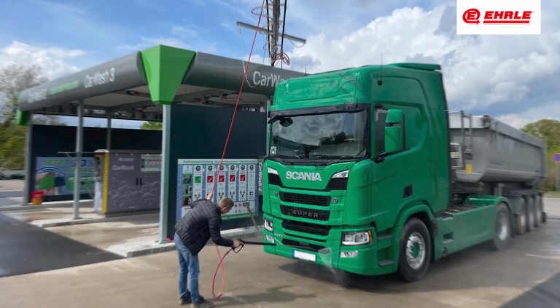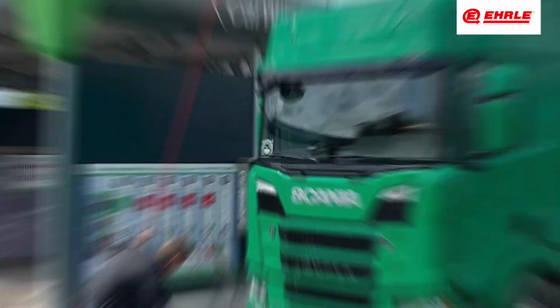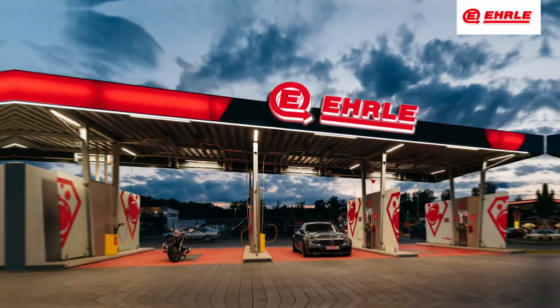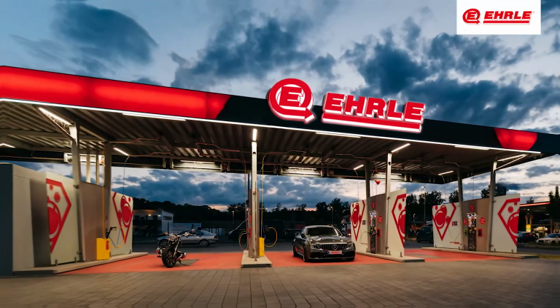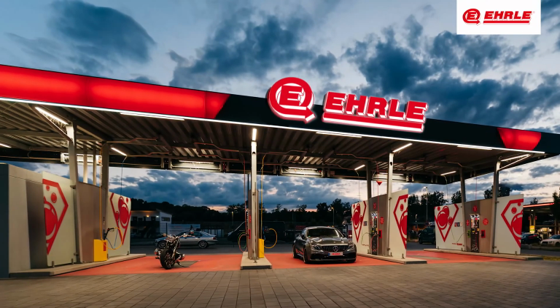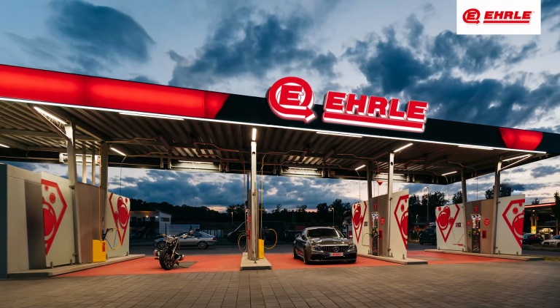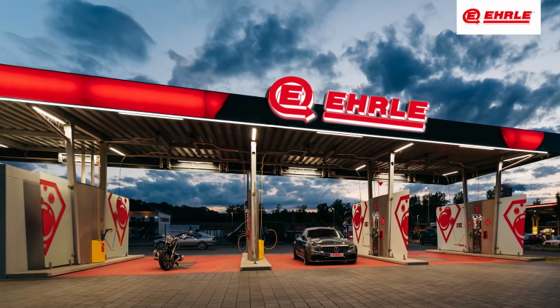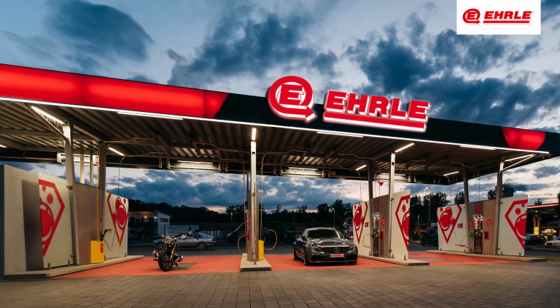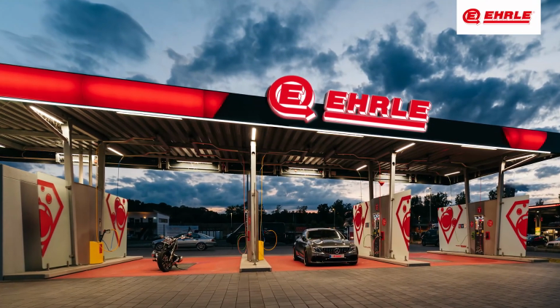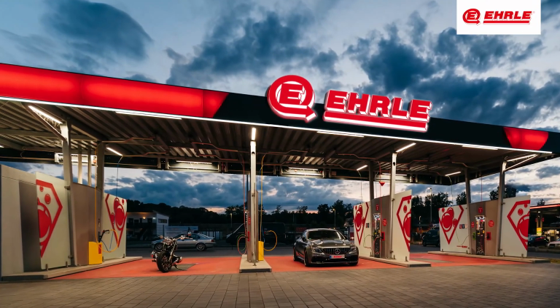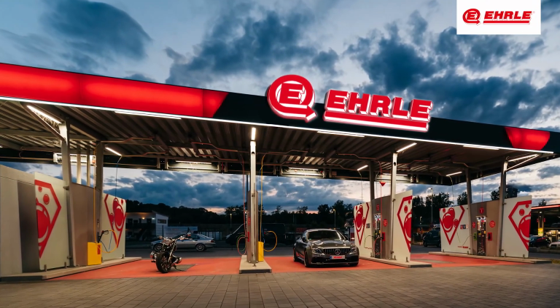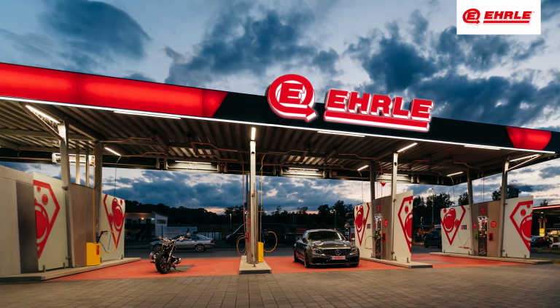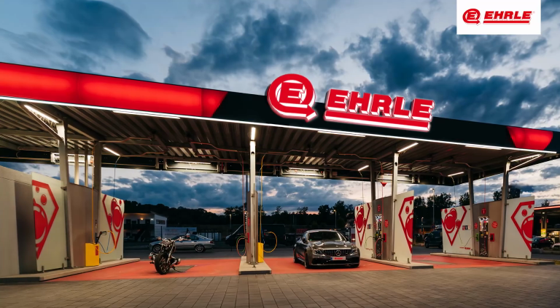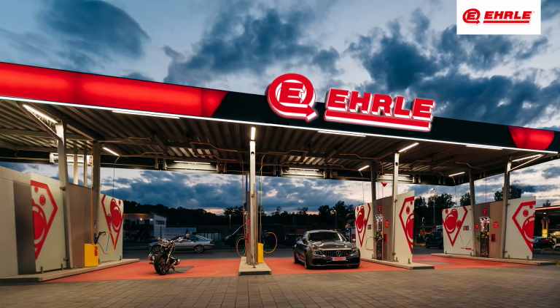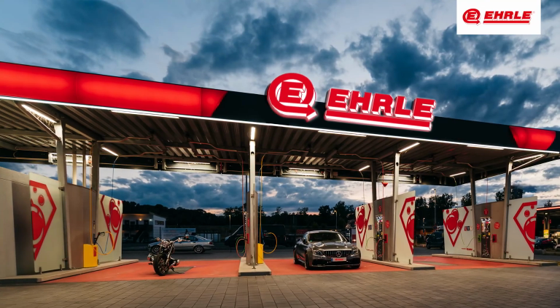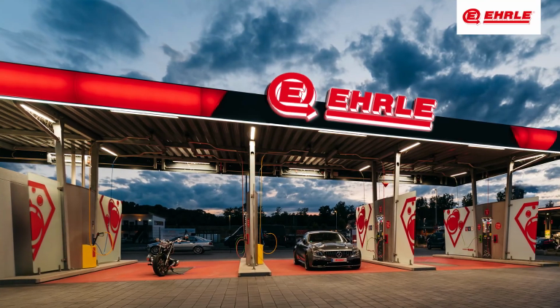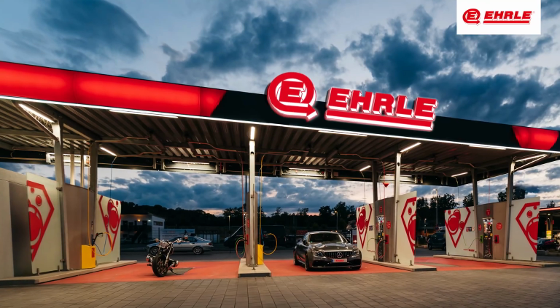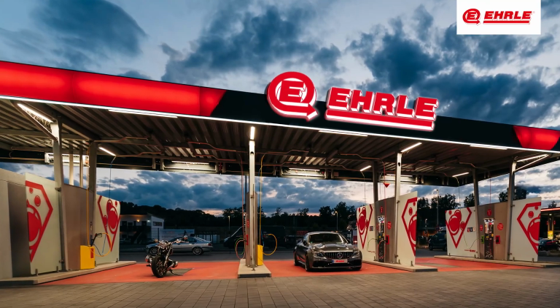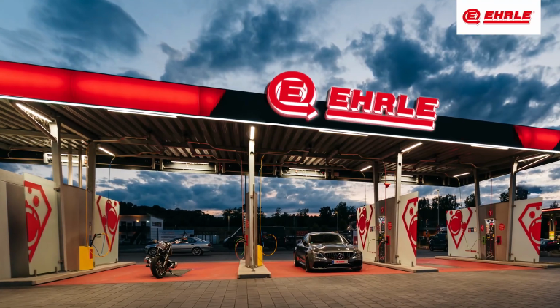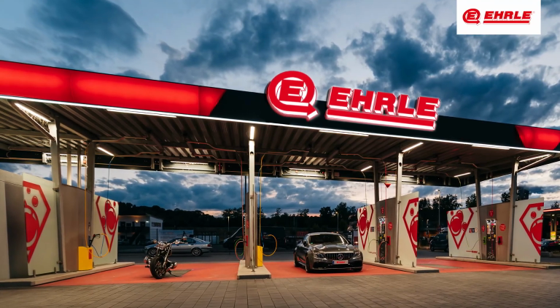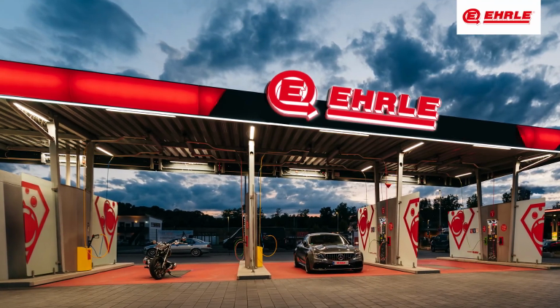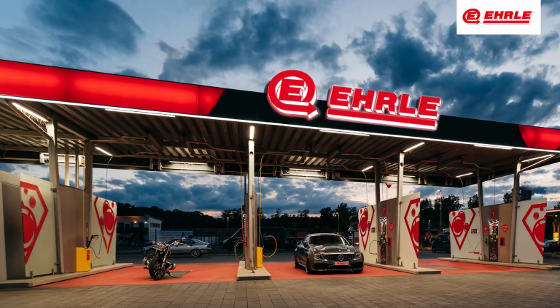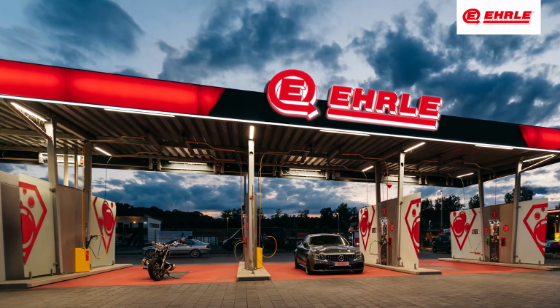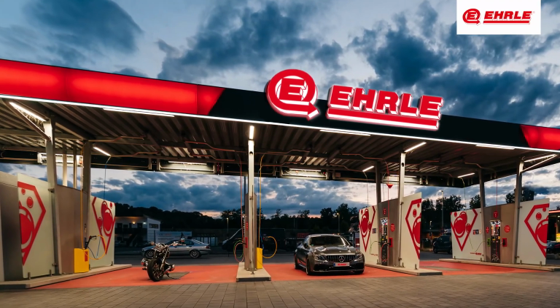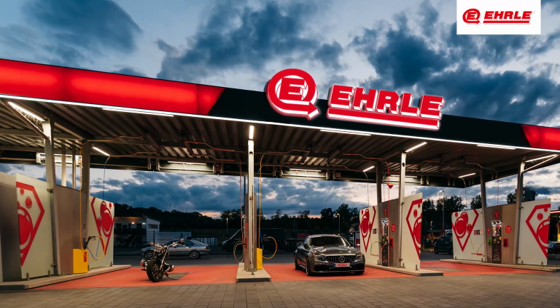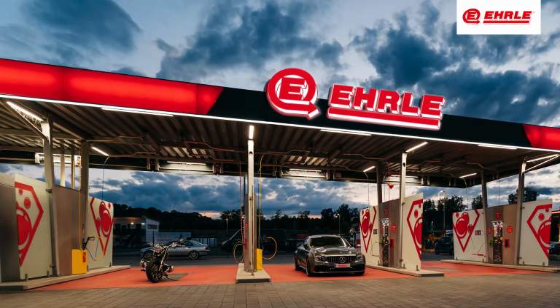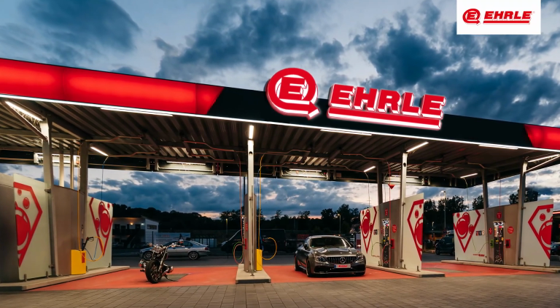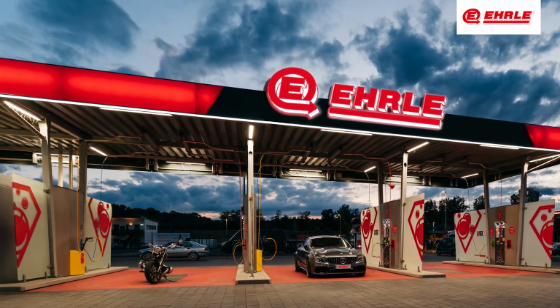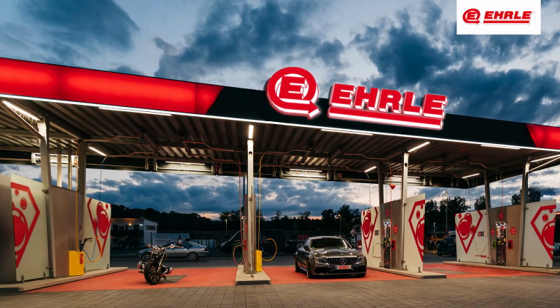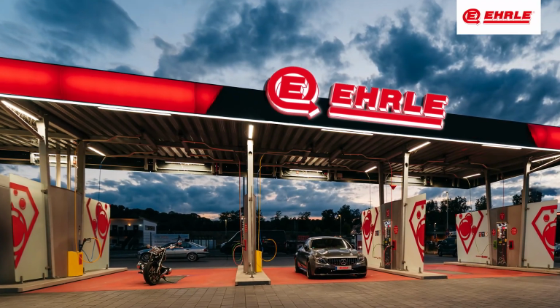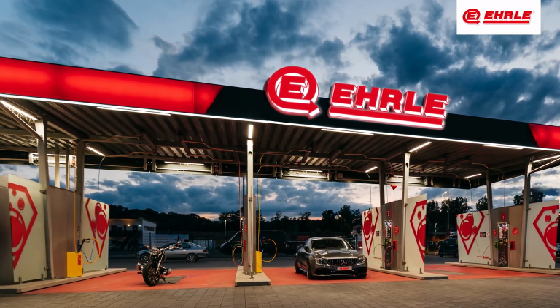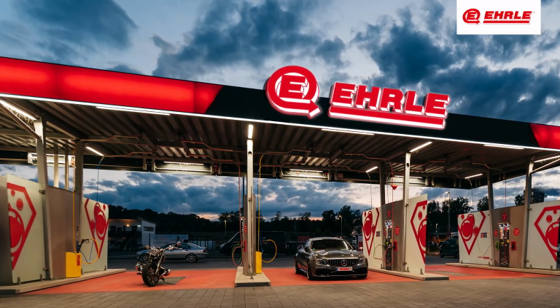Thank you for choosing Earl, your trusted partner for high-quality self-service car washes.